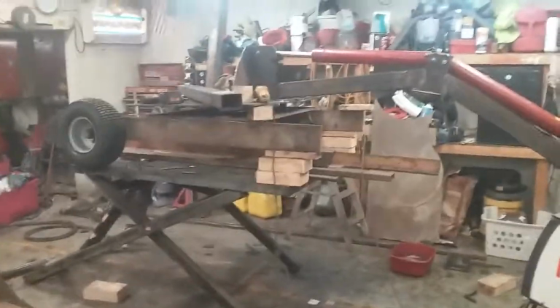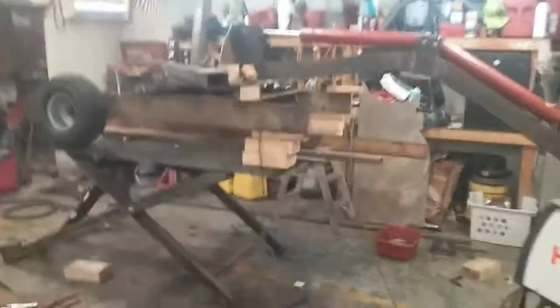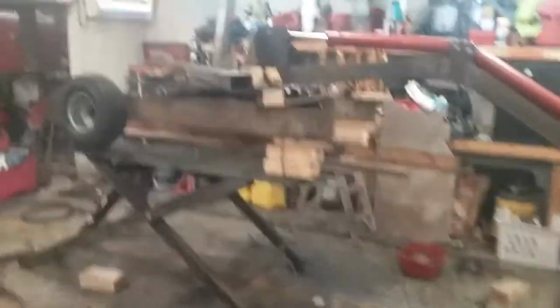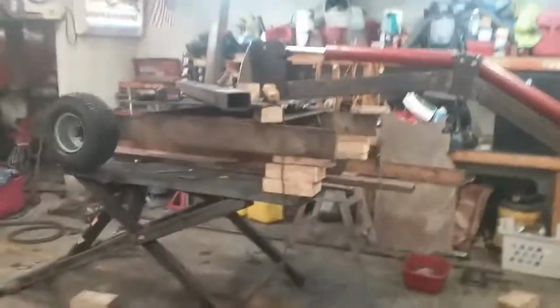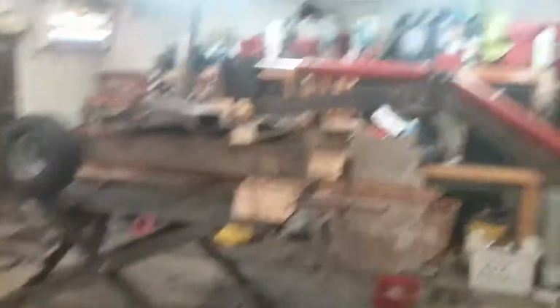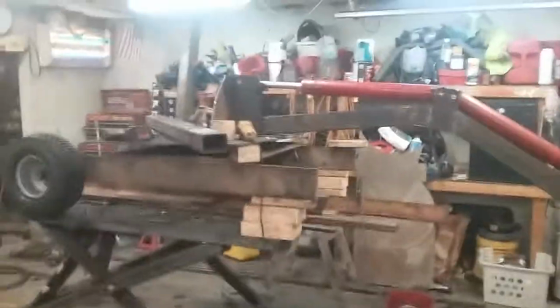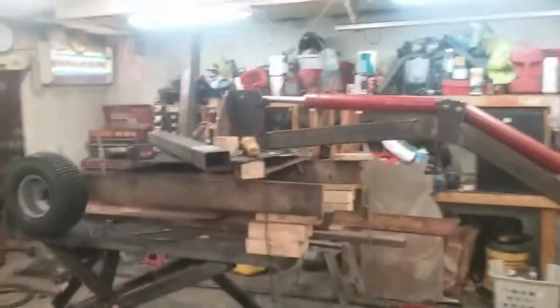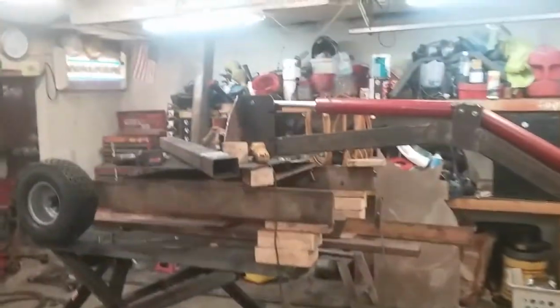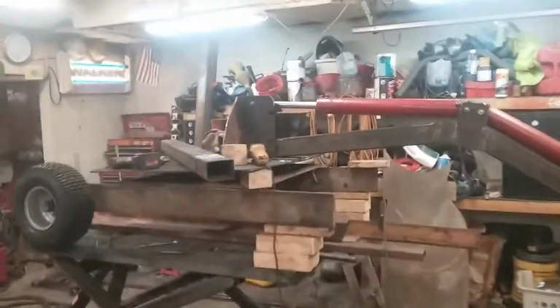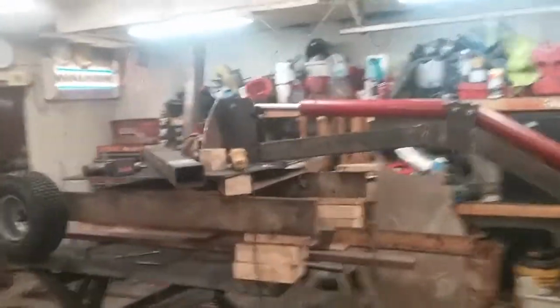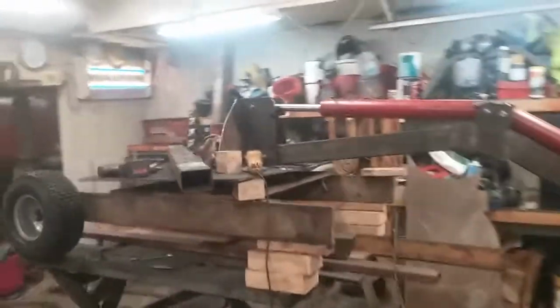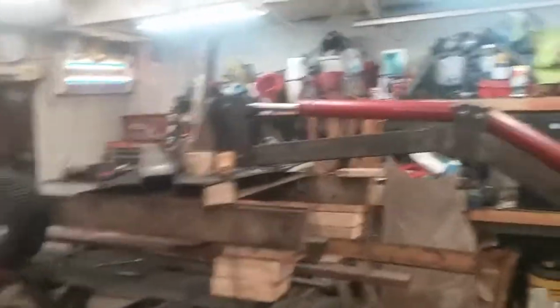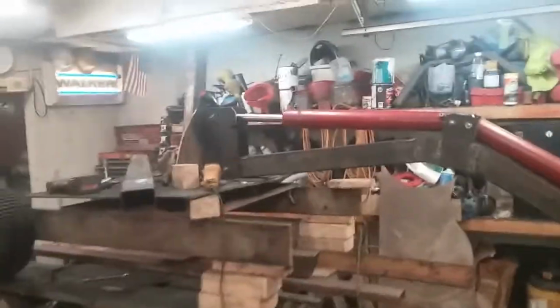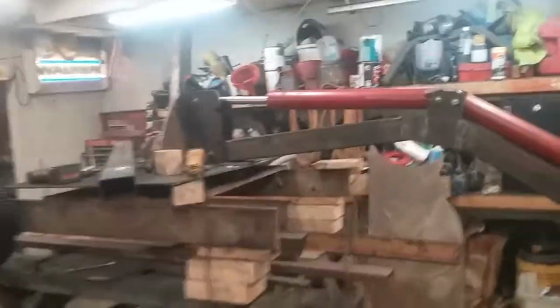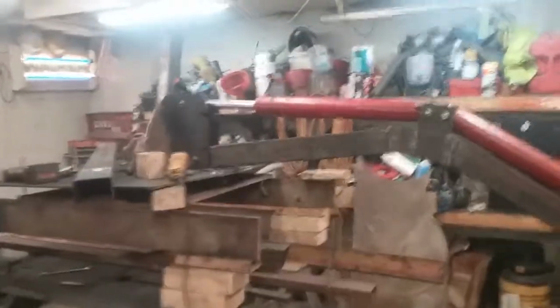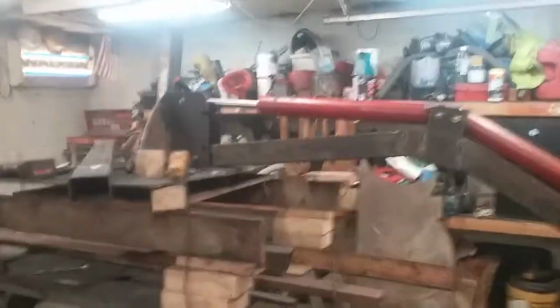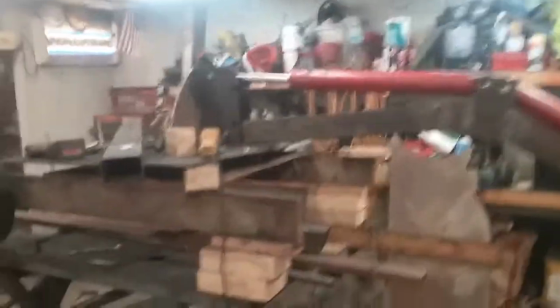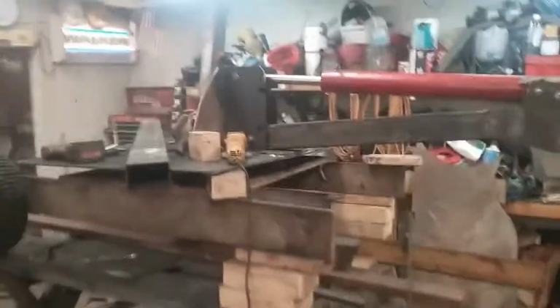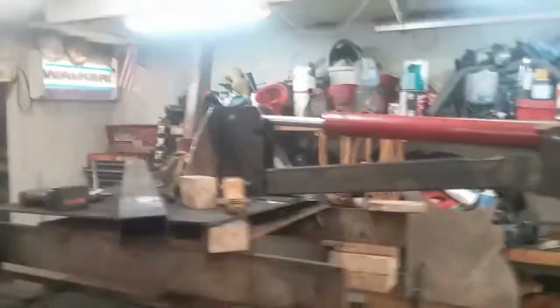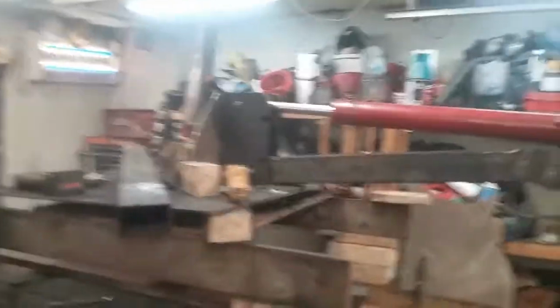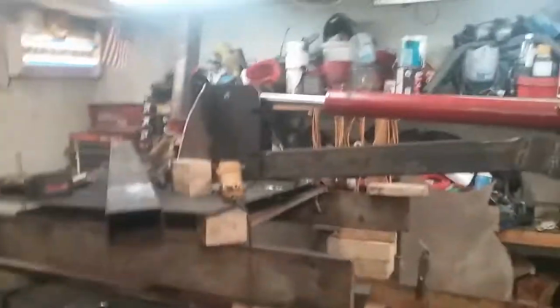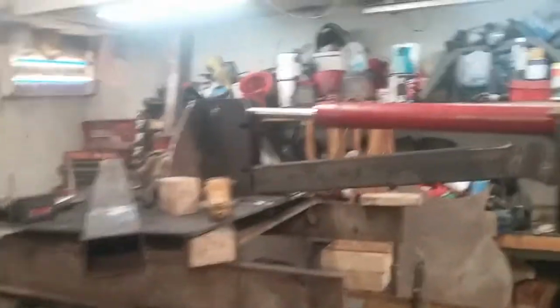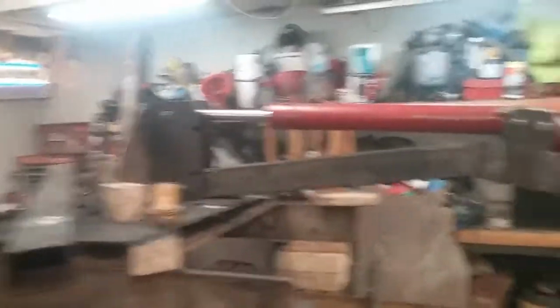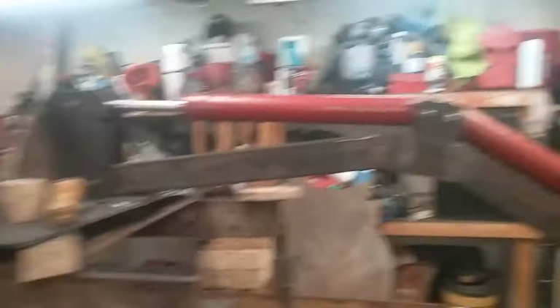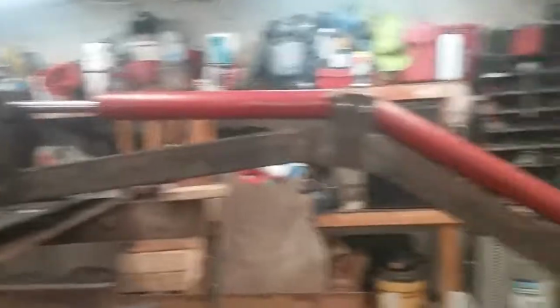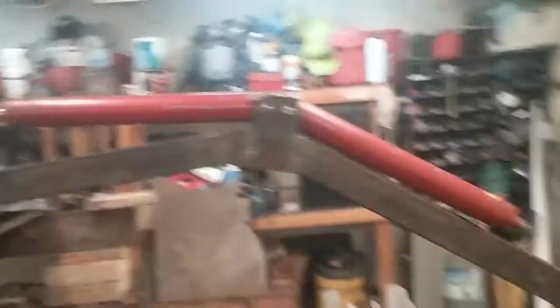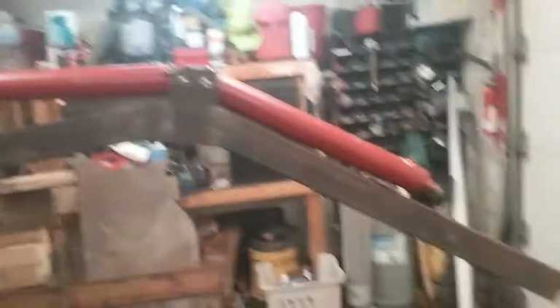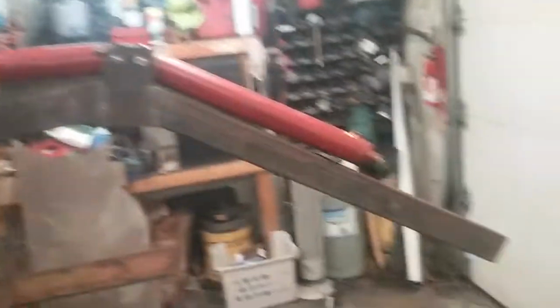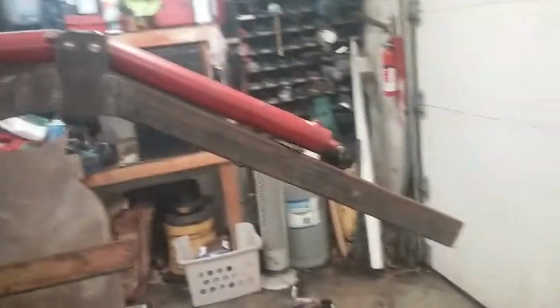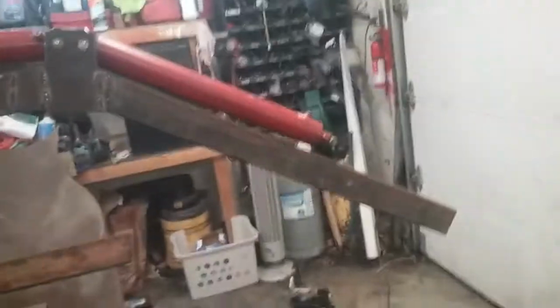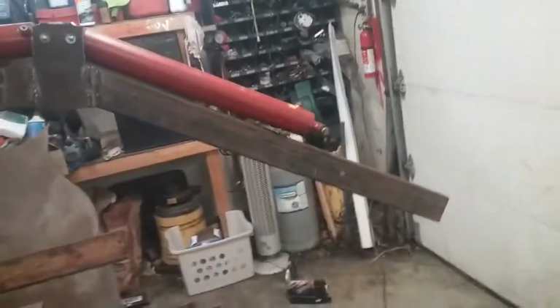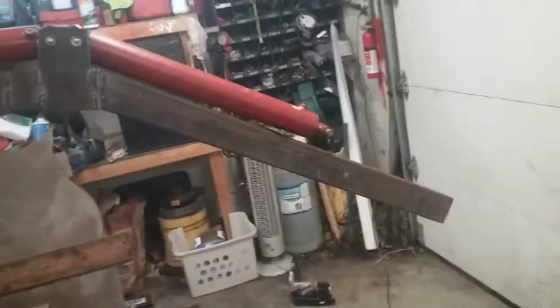What's up YouTube? Tim here. Another project — building a mini excavator.